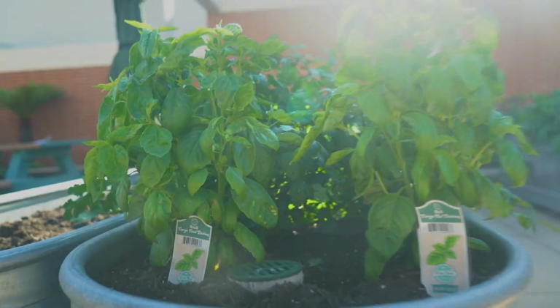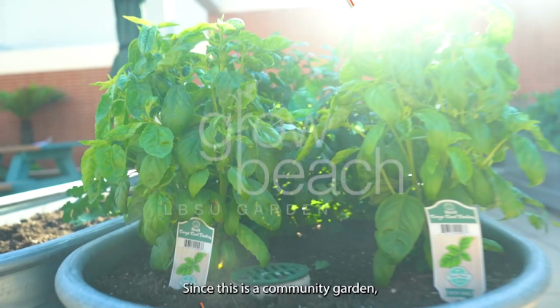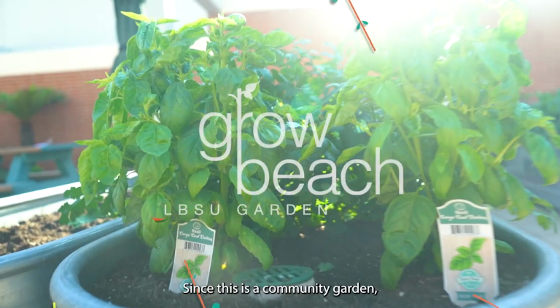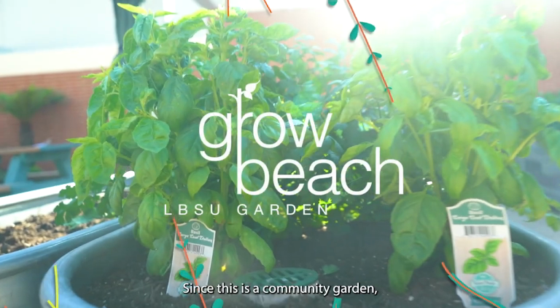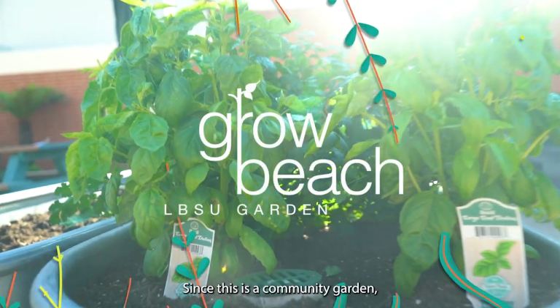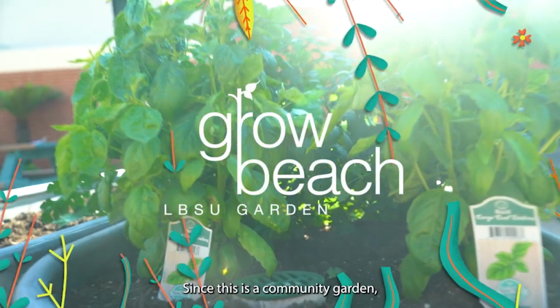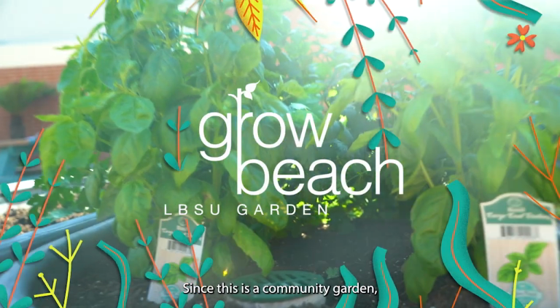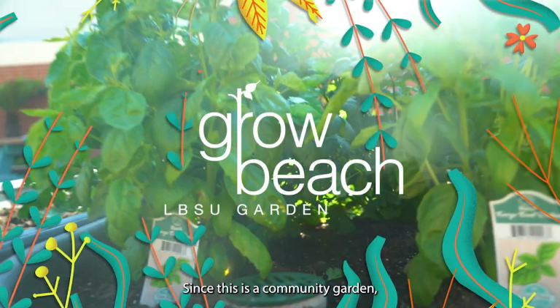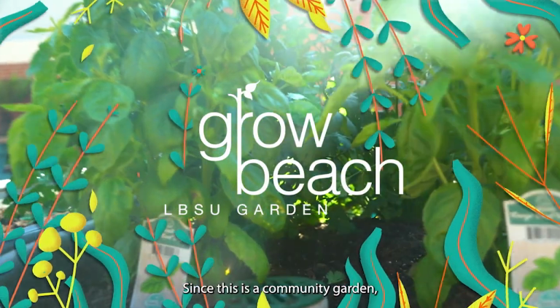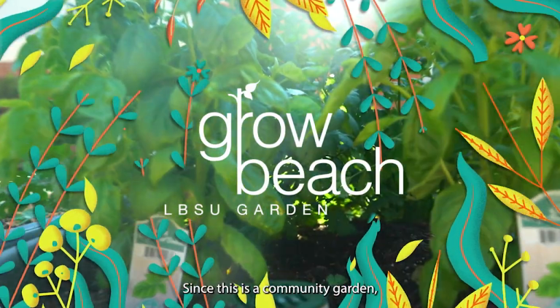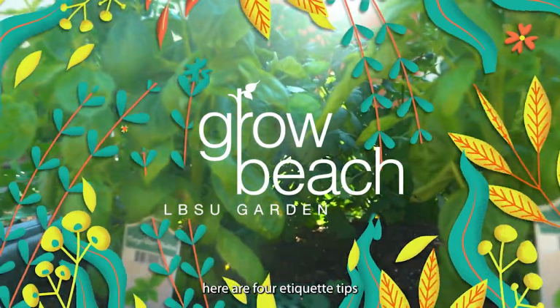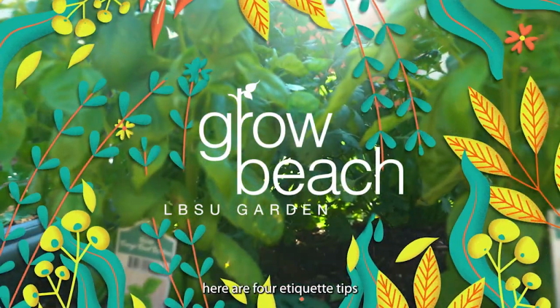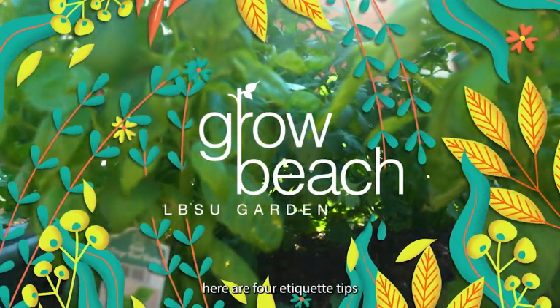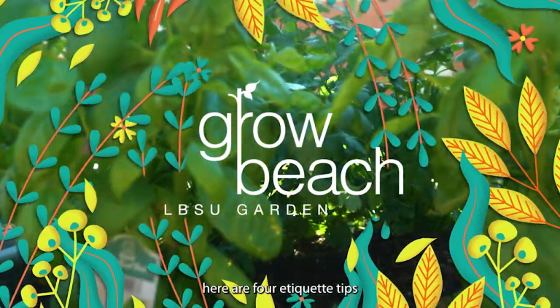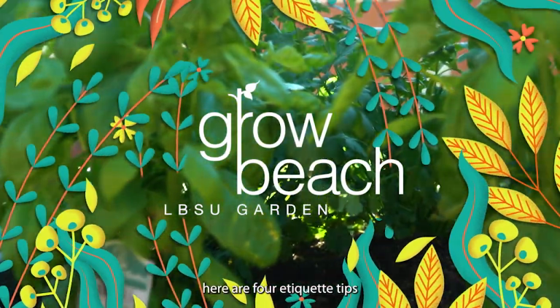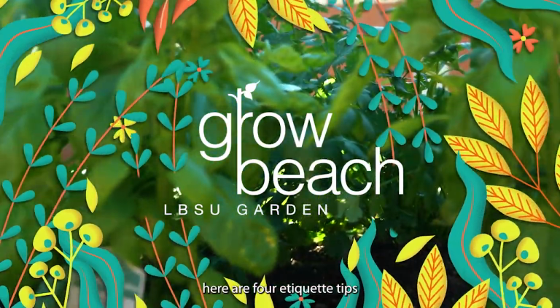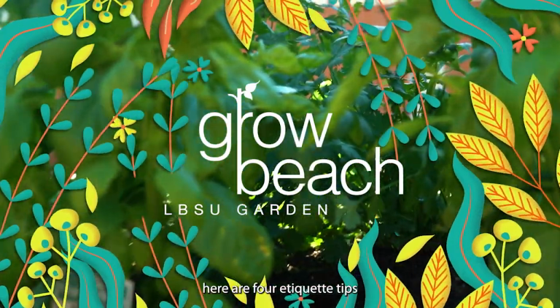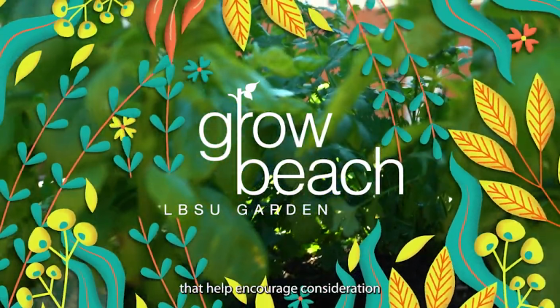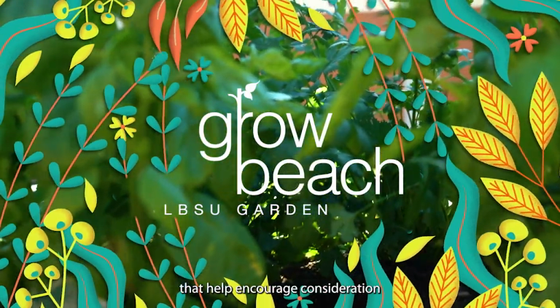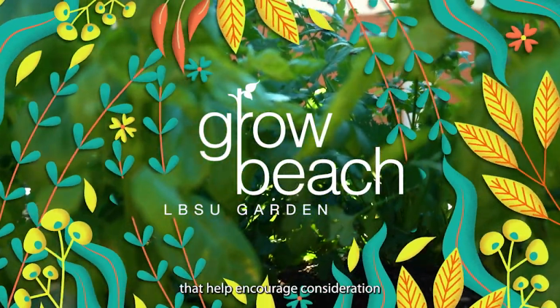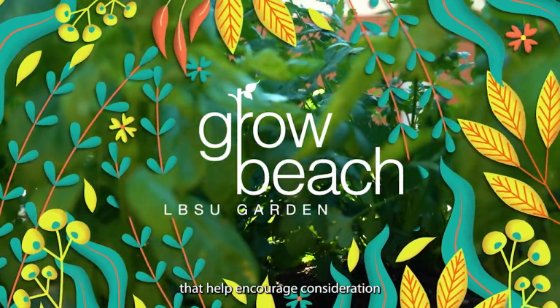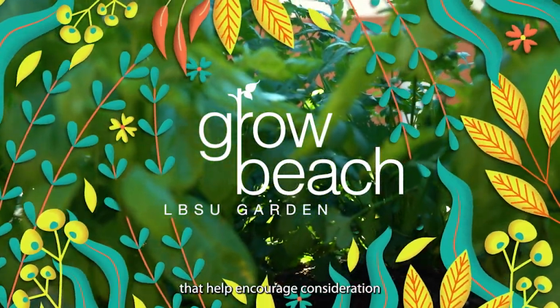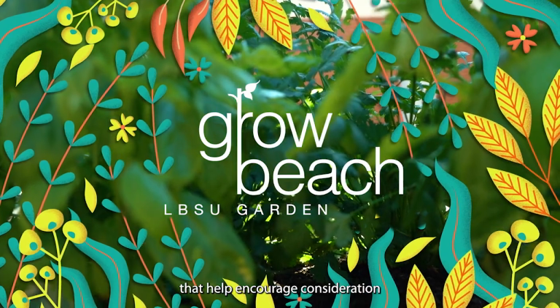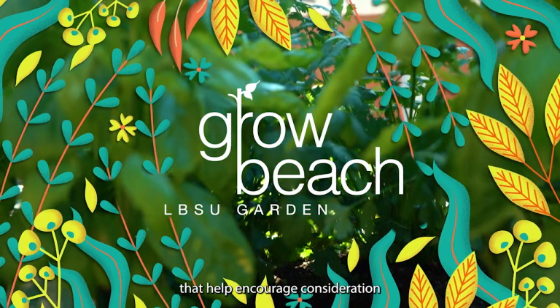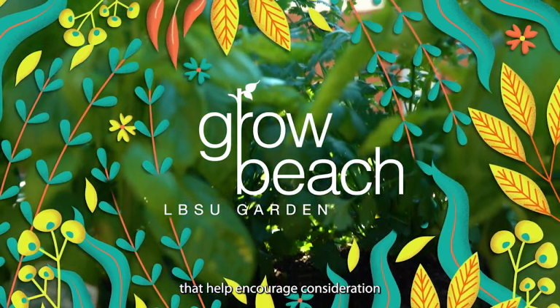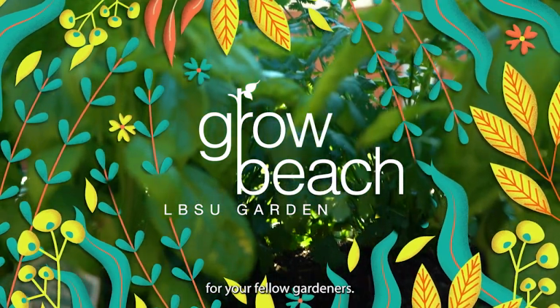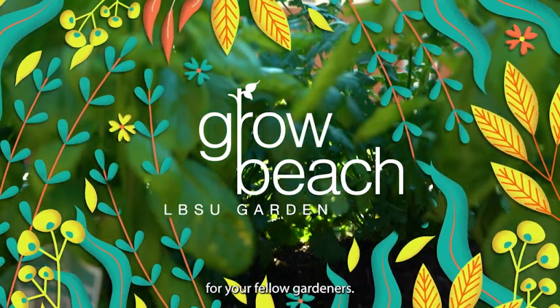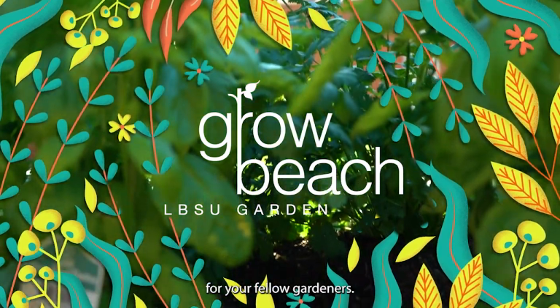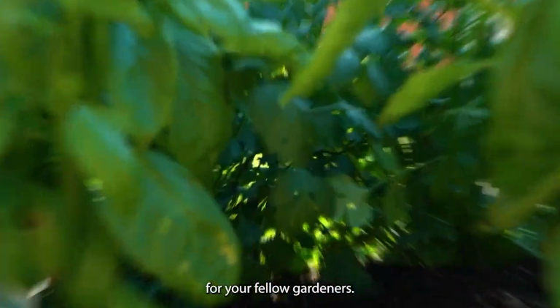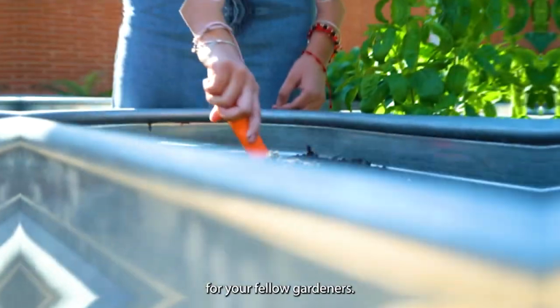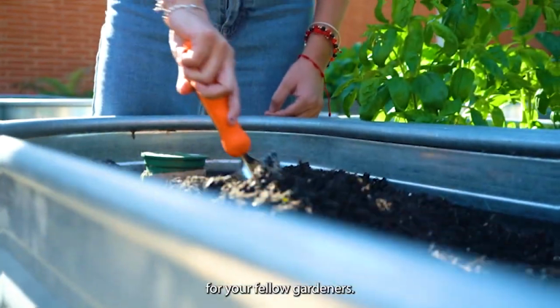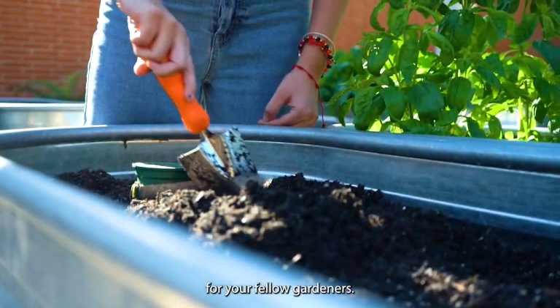Since this is a community garden, here are 4 etiquette tips that help encourage consideration for your fellow gardeners.